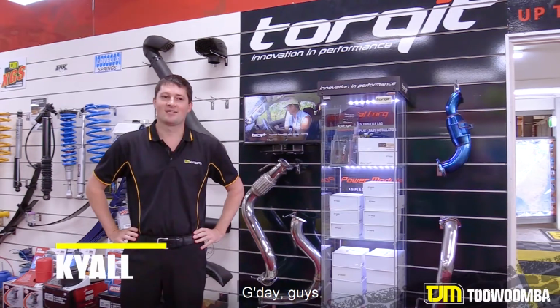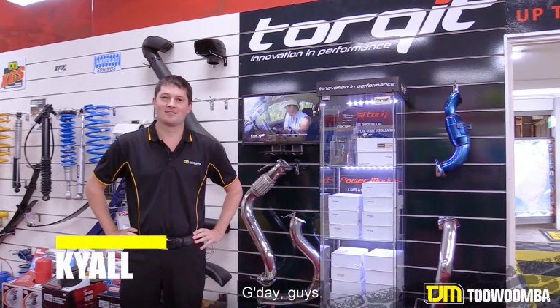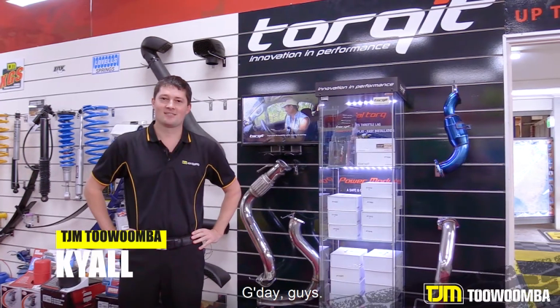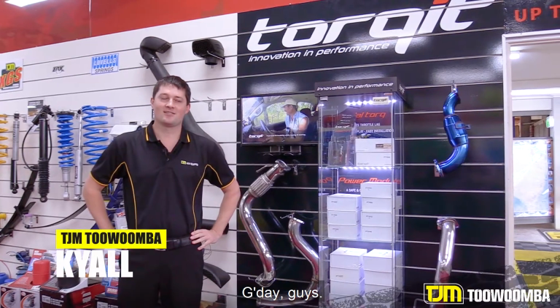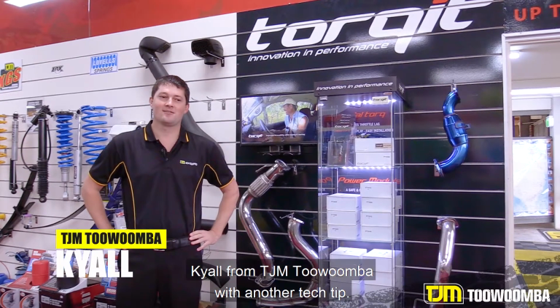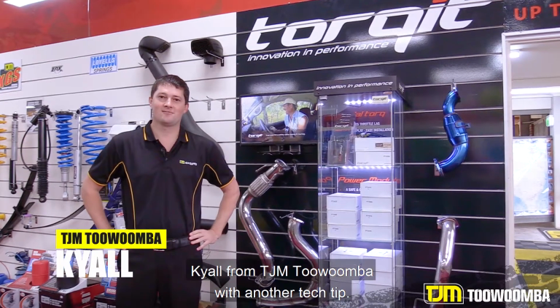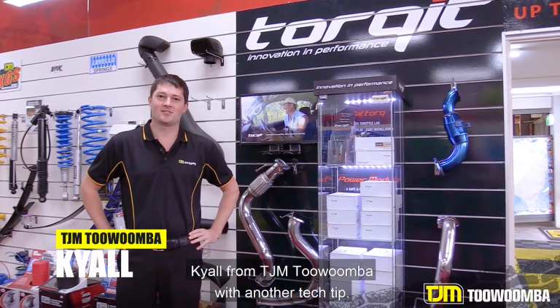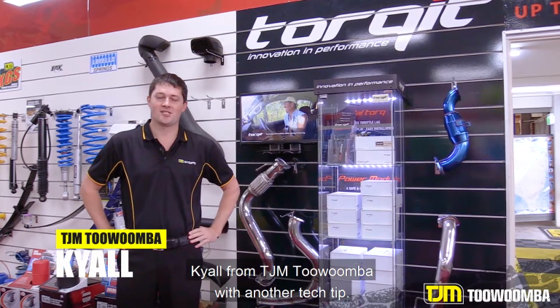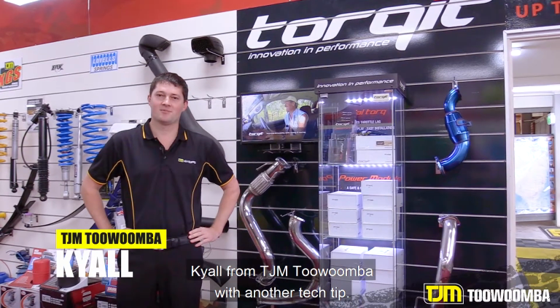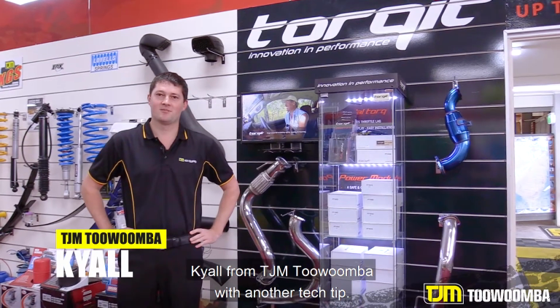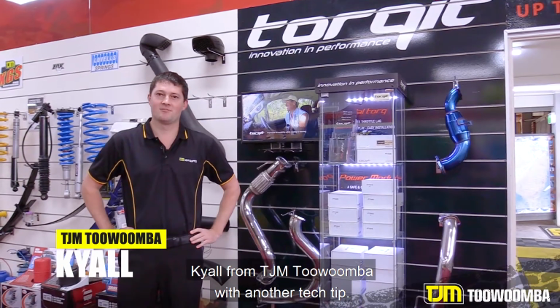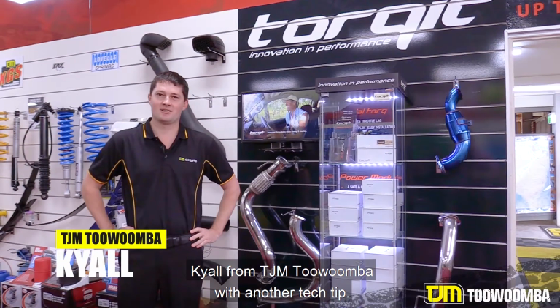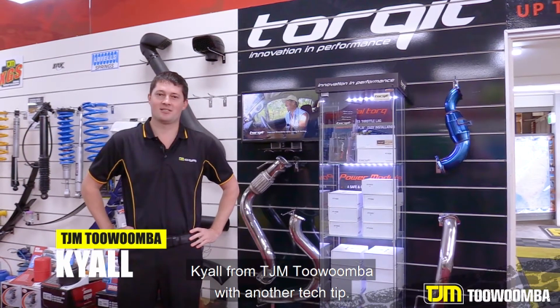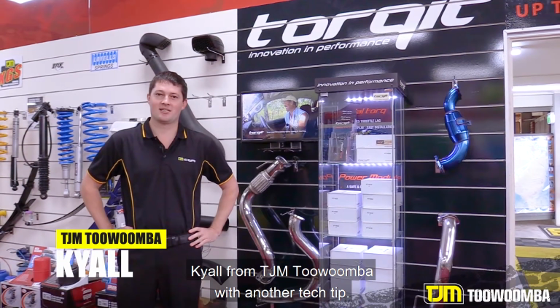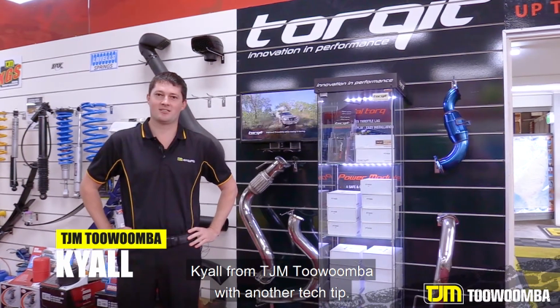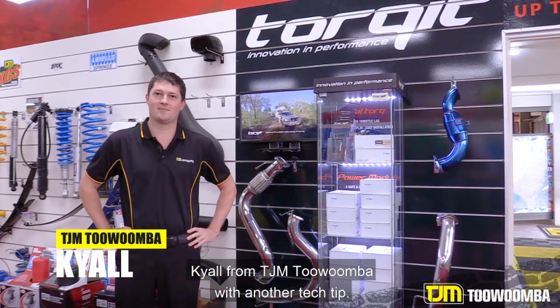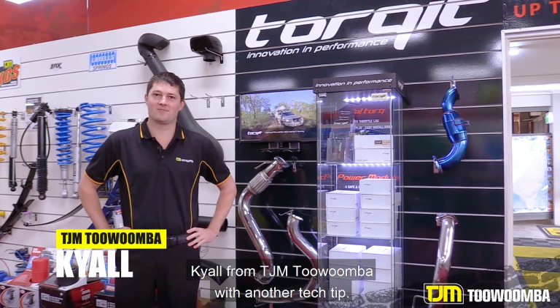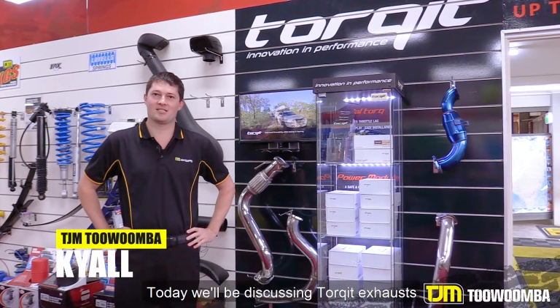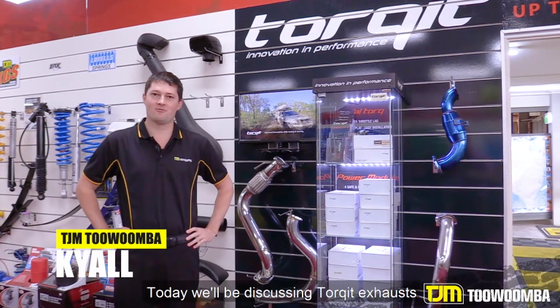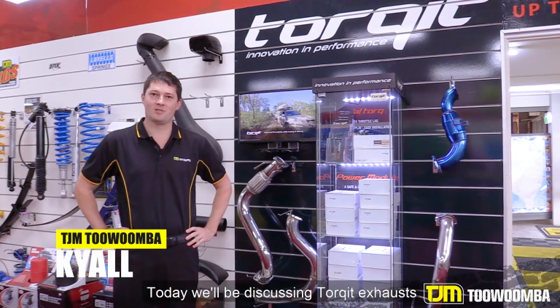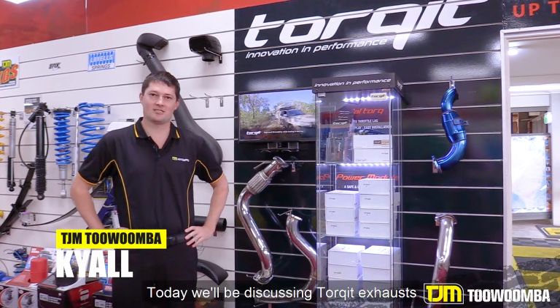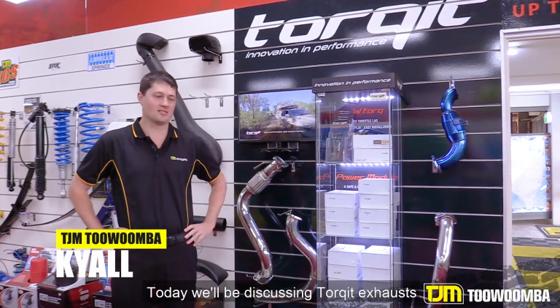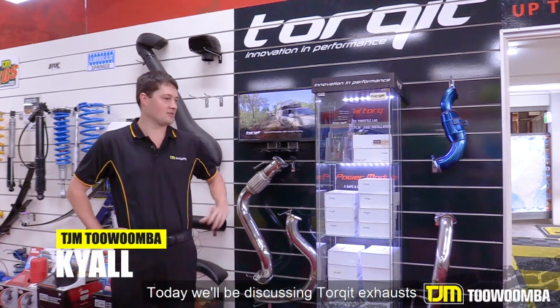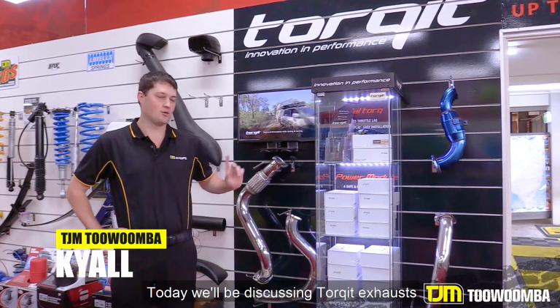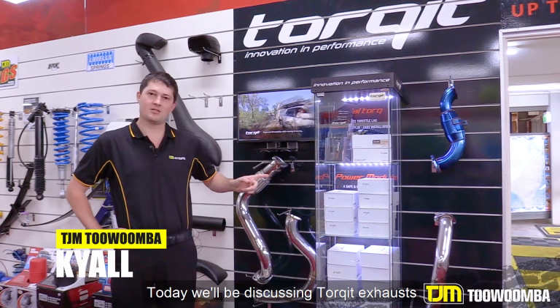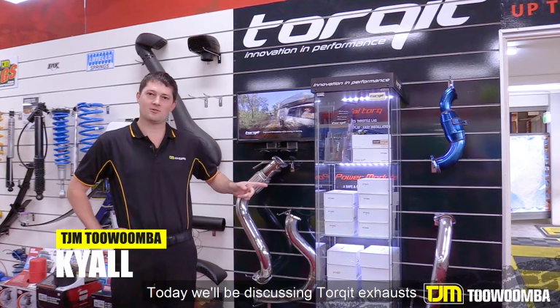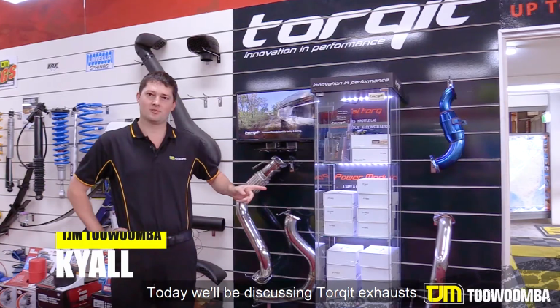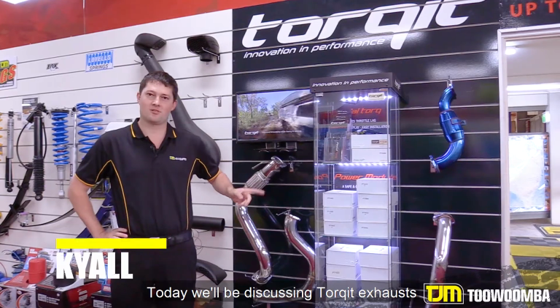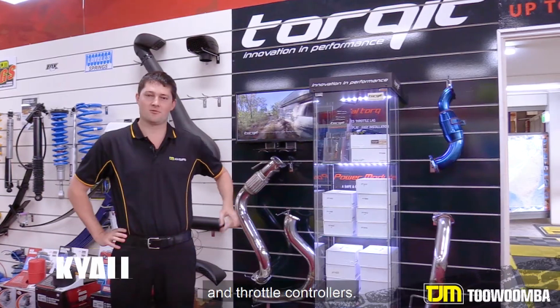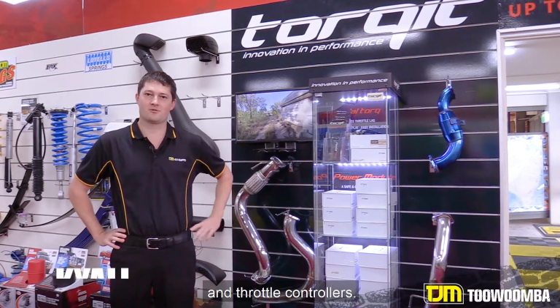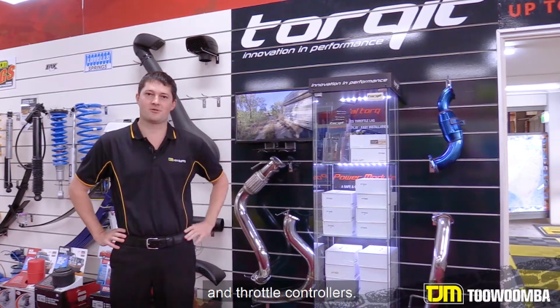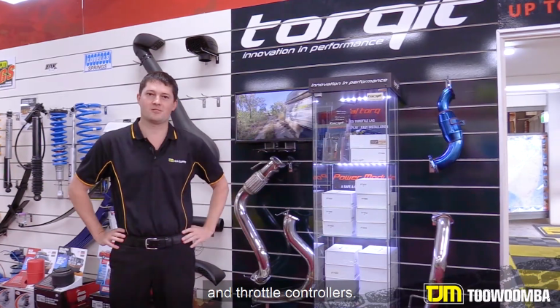G'day guys, Kyle from TJM Toowoomba with another tech tip. Today we'll be discussing Torquette exhaust and throttle controllers.